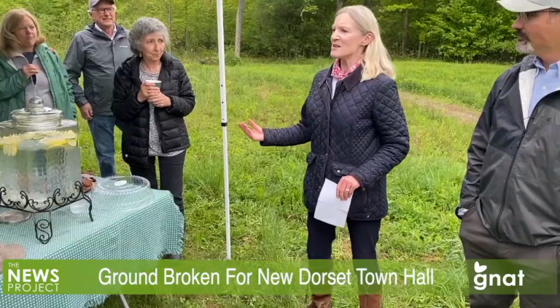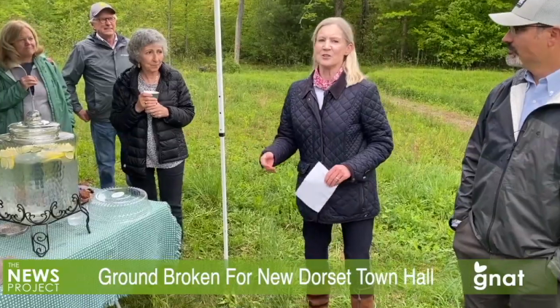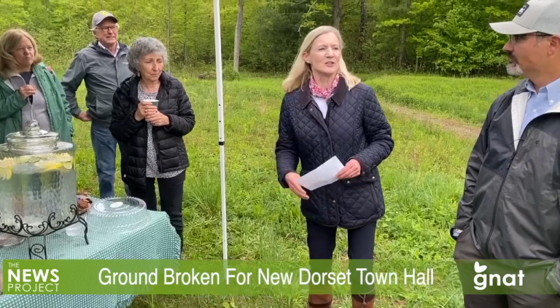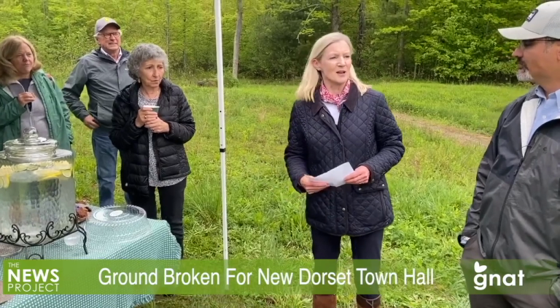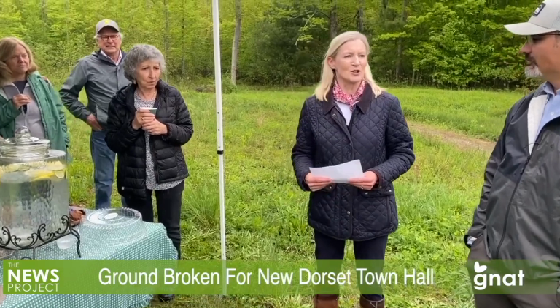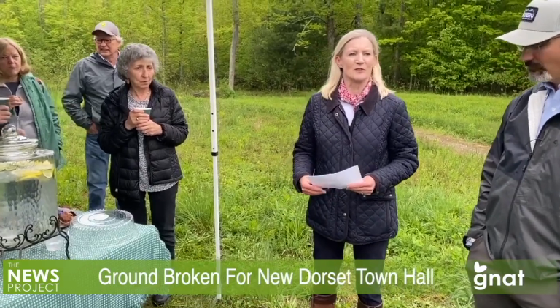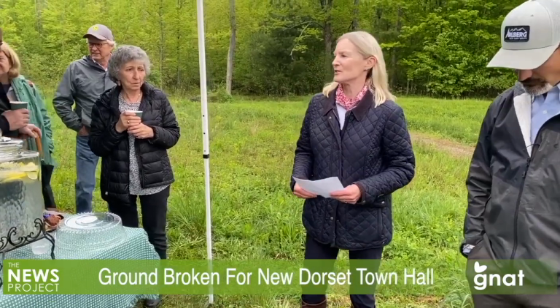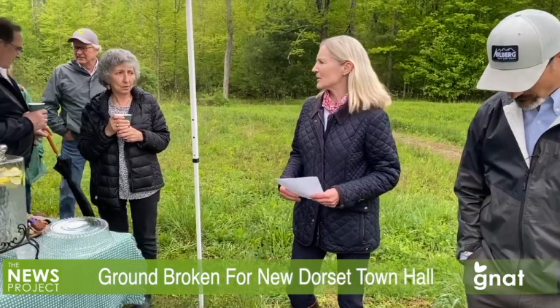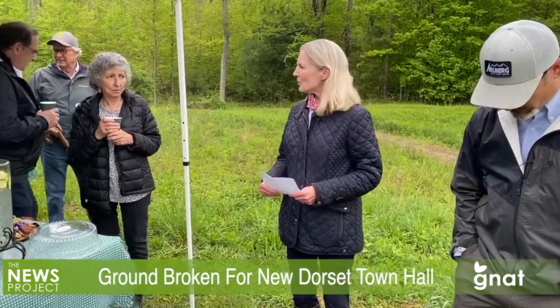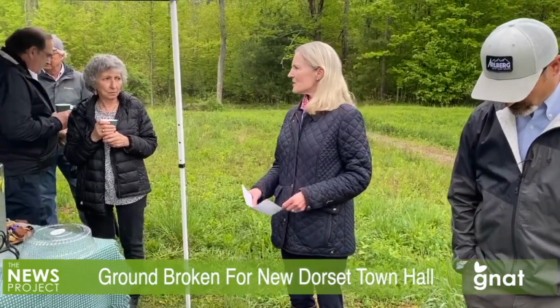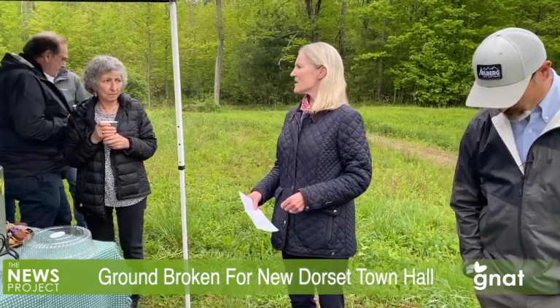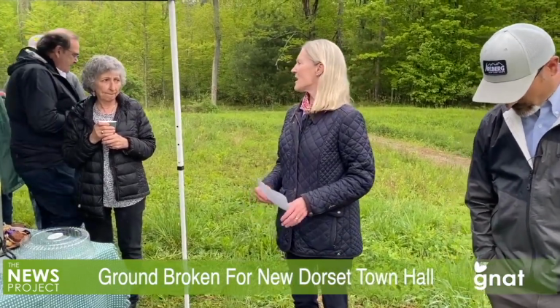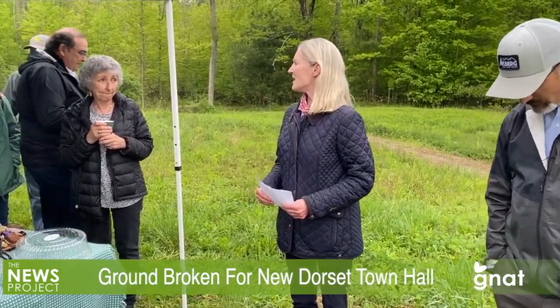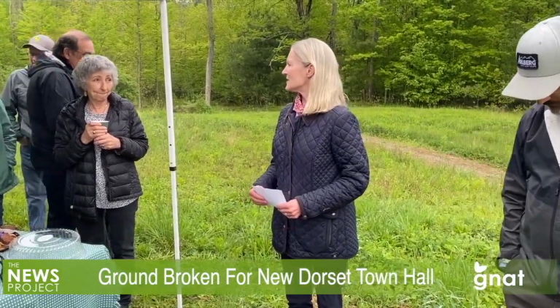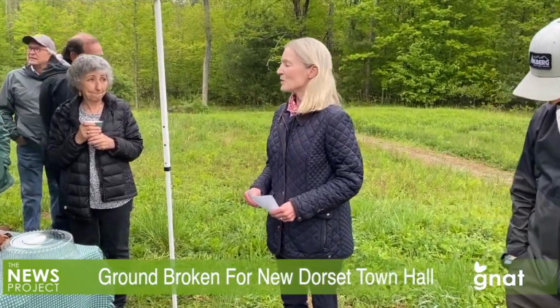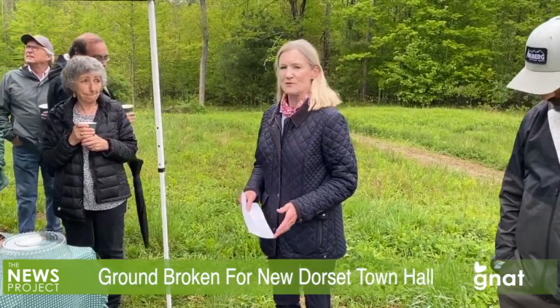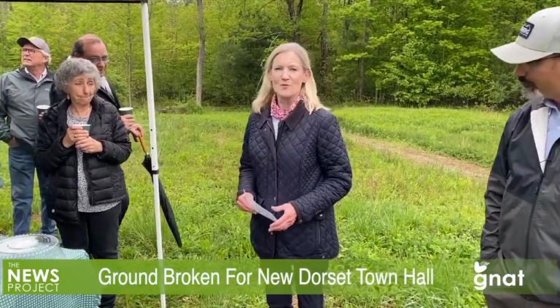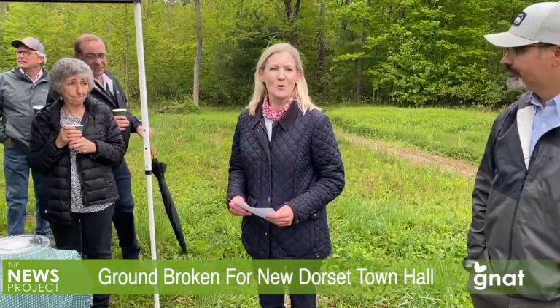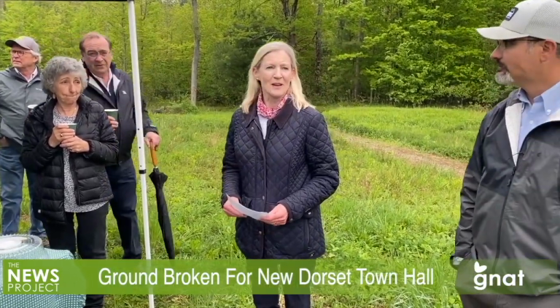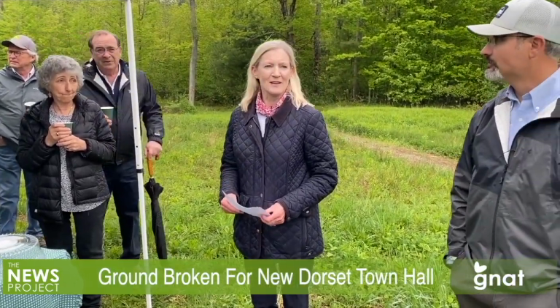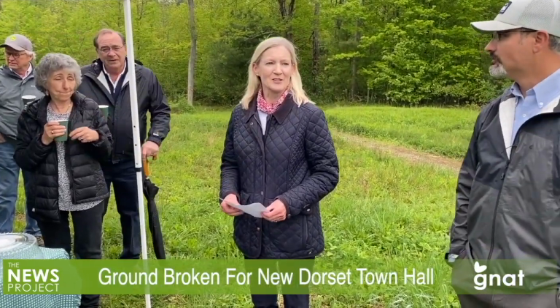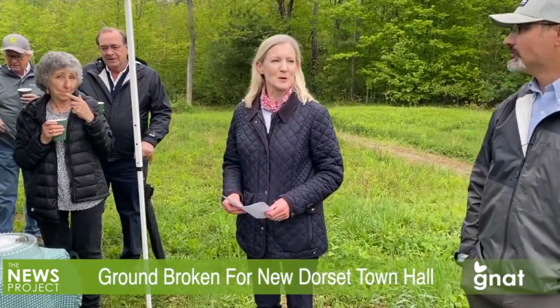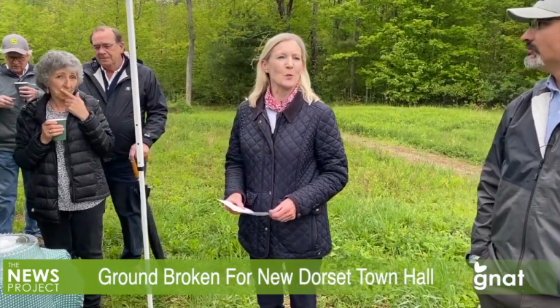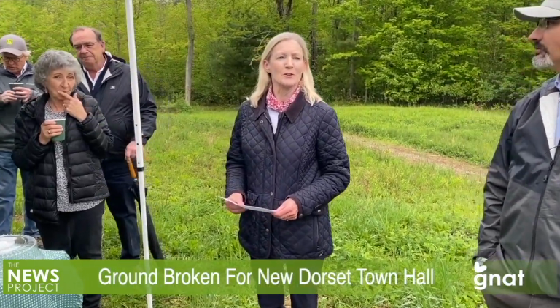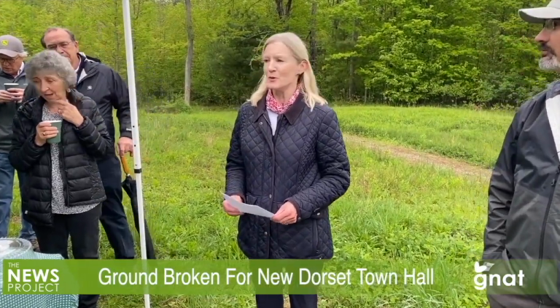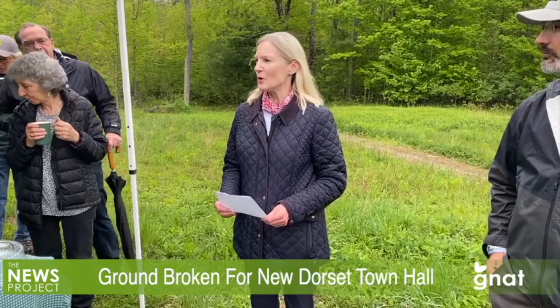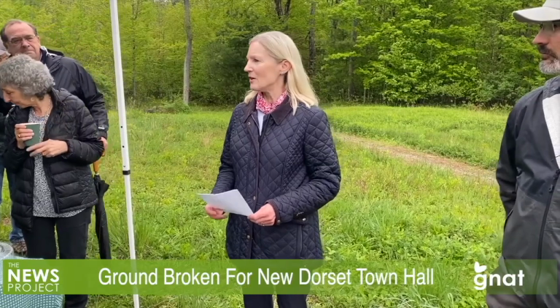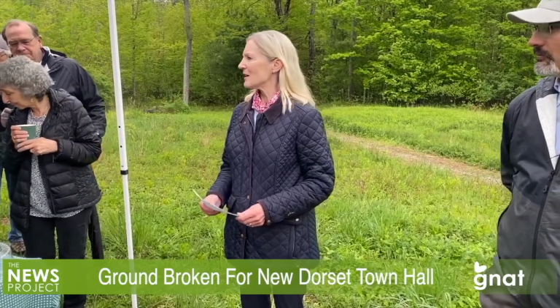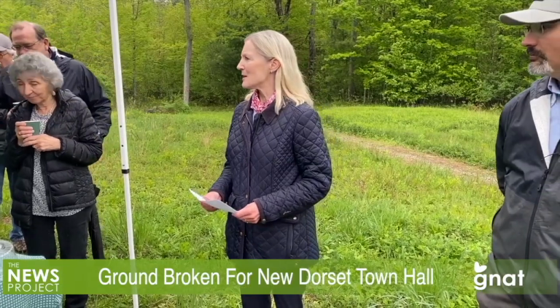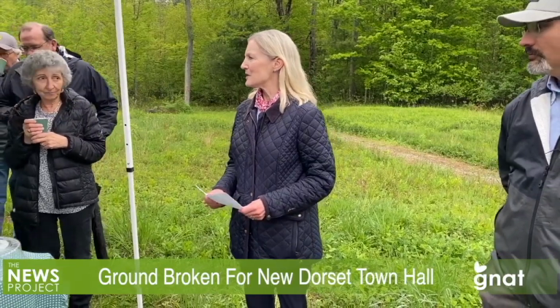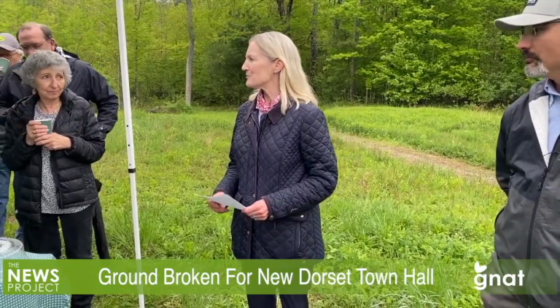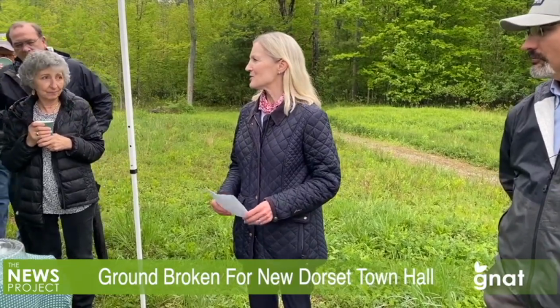The current and soon-to-be former Town Hall will be taken down and turned into a town green space. Megan Thorne, the chair of the Dorset Select Board, gave the opening remarks before turning it over to Town Manager Rob Giotti.